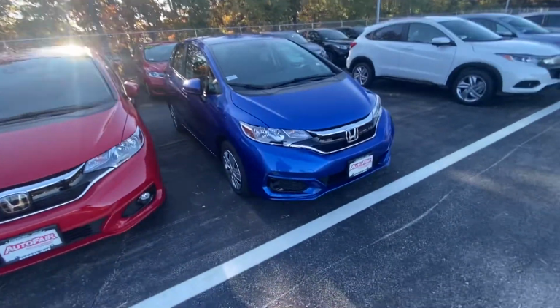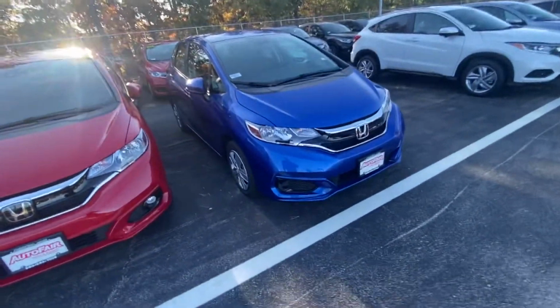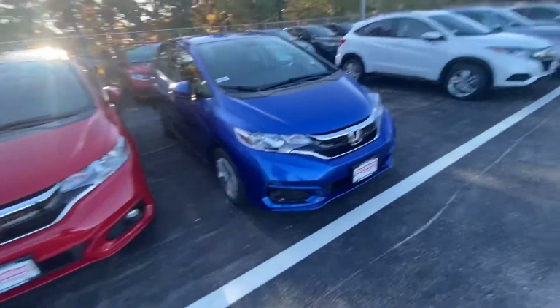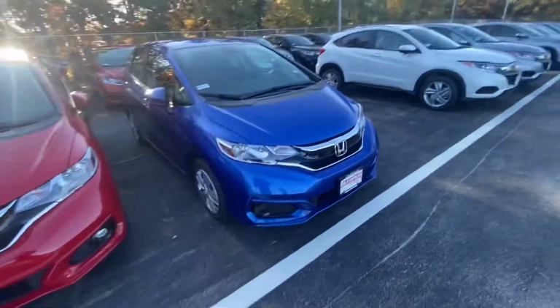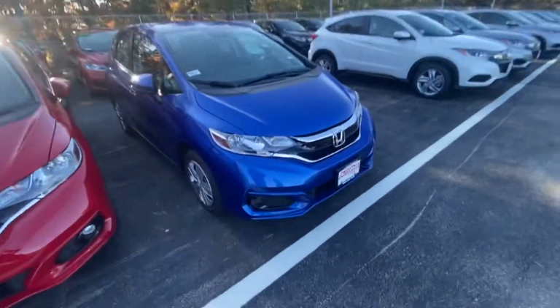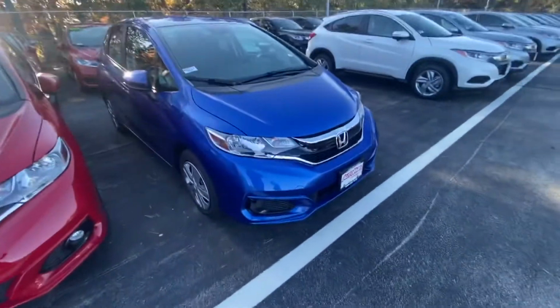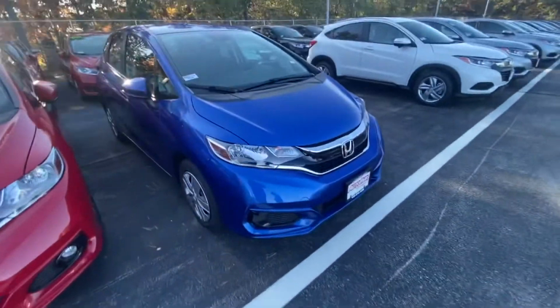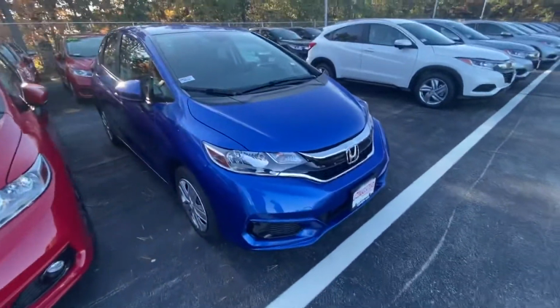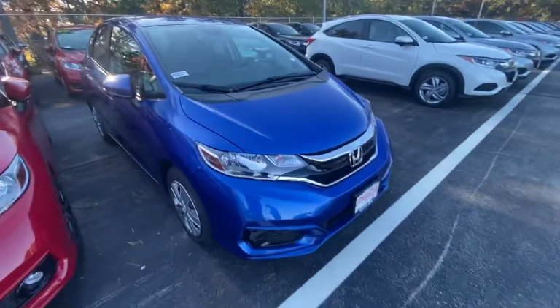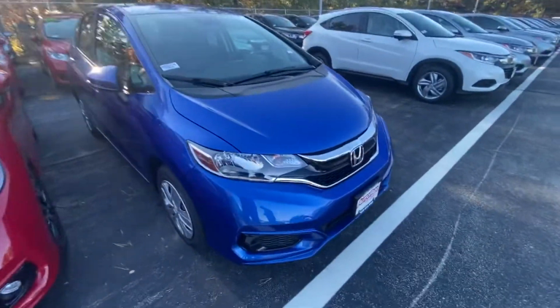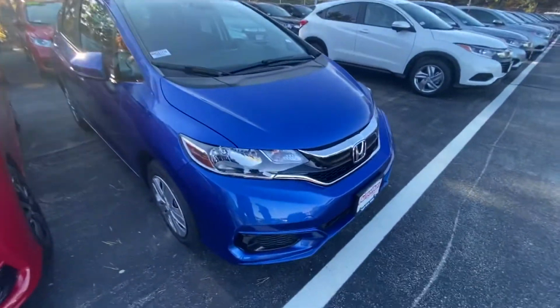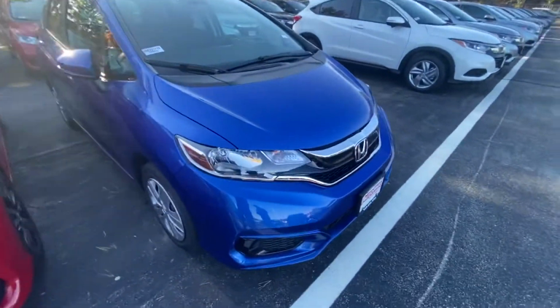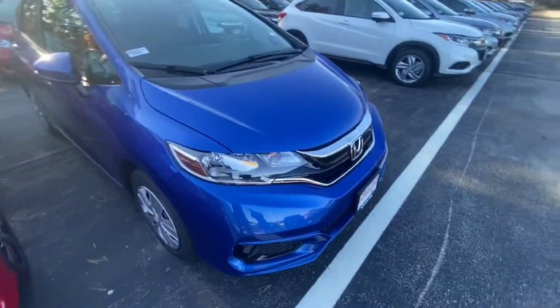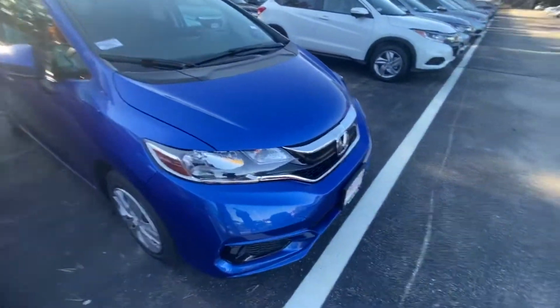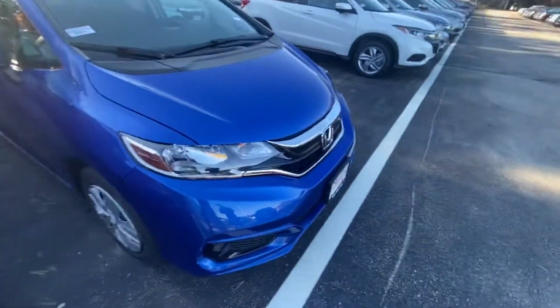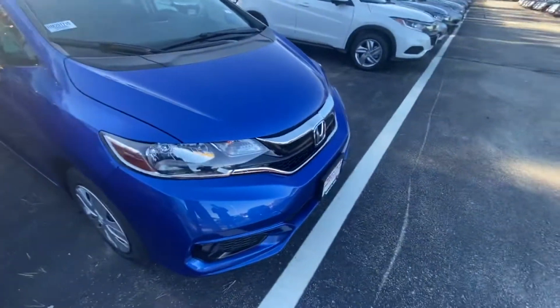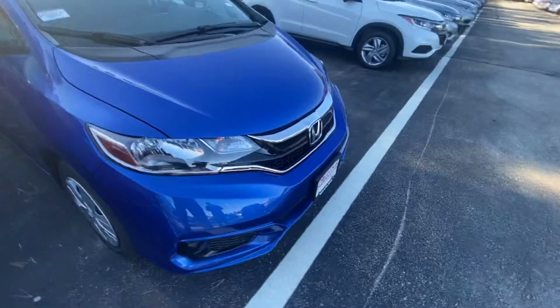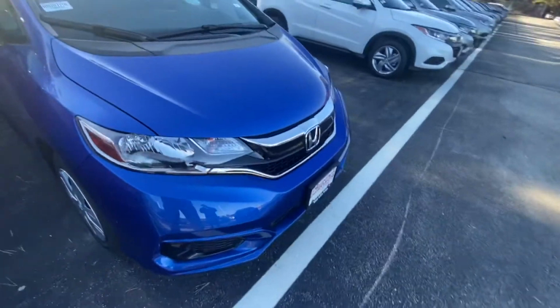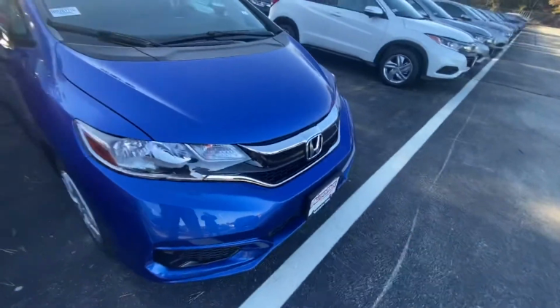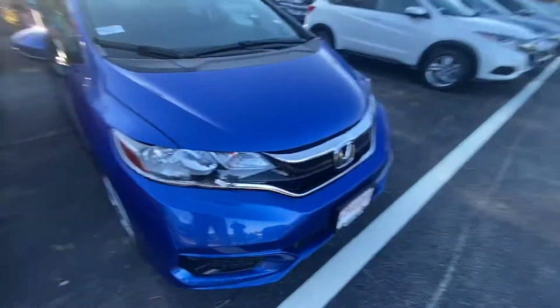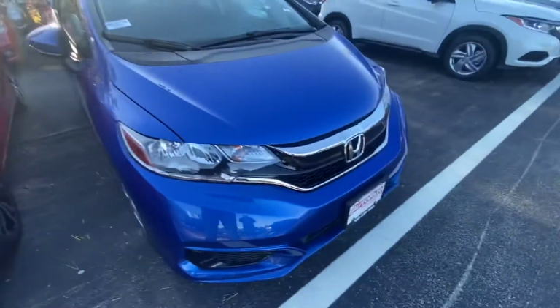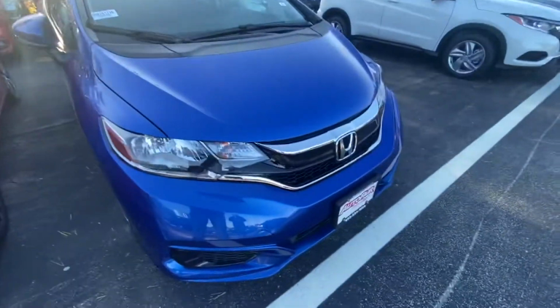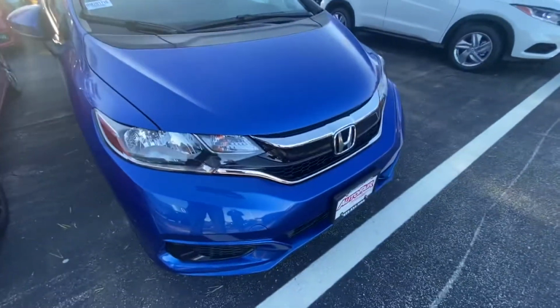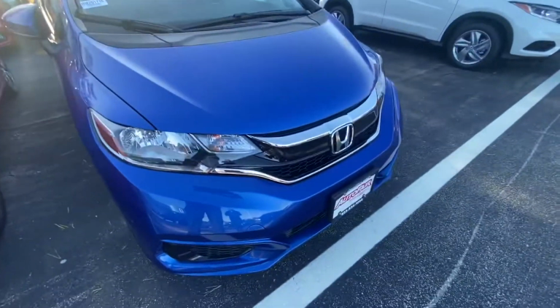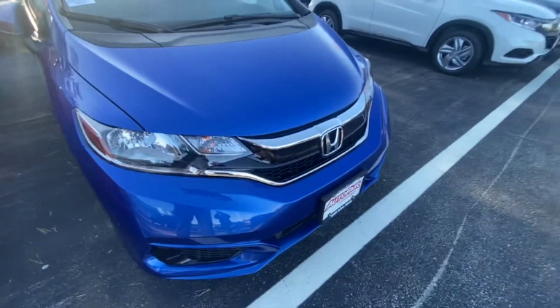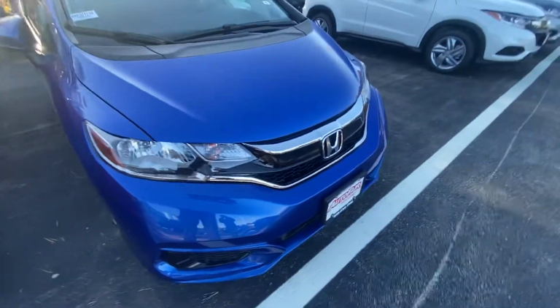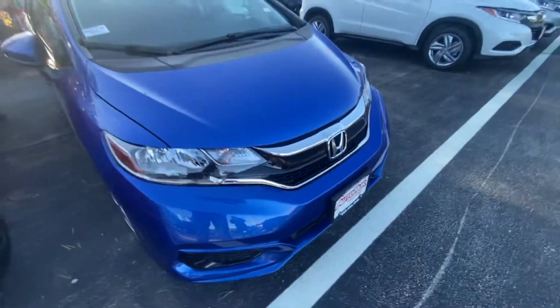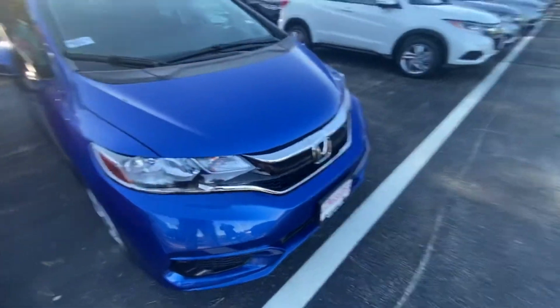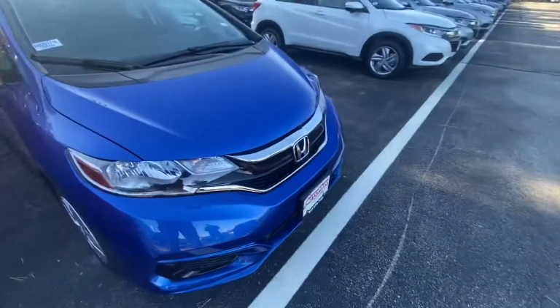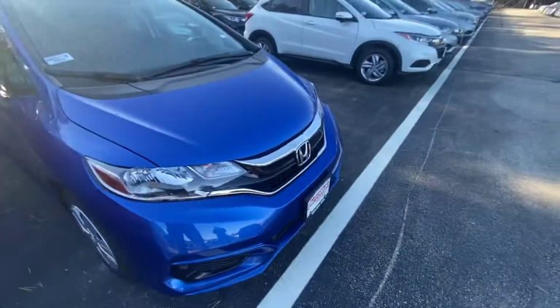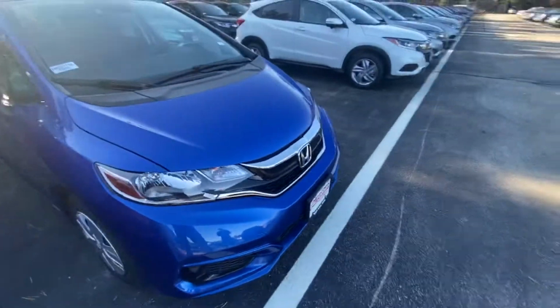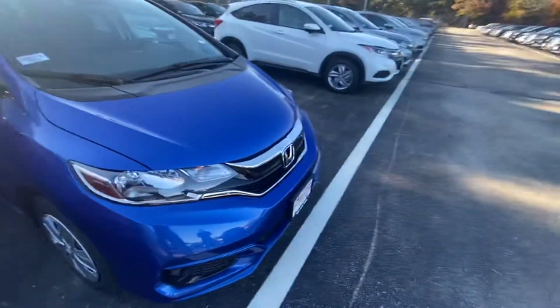We'll point out those headlights — love the new design — as well as the grille. It really brings out the accent.